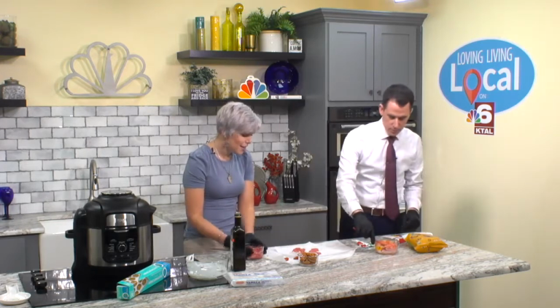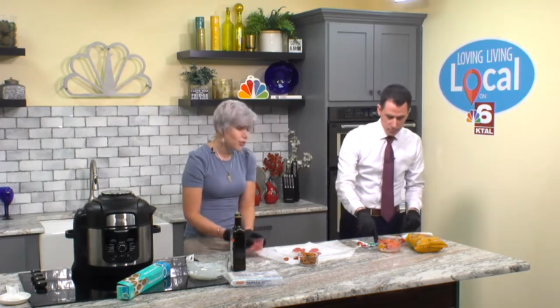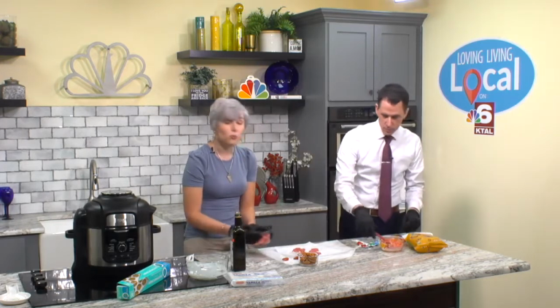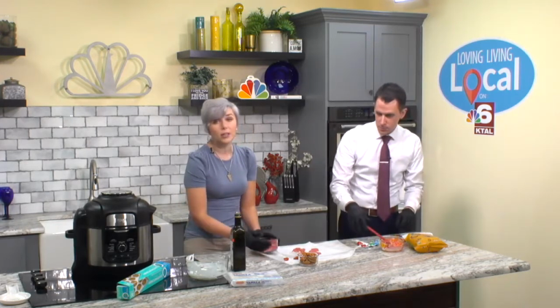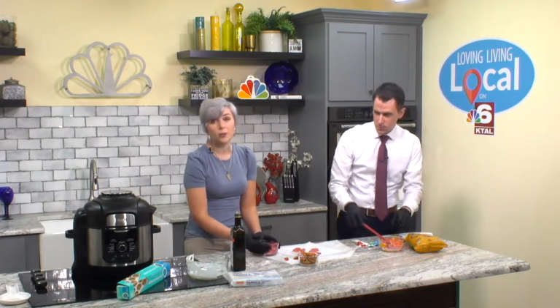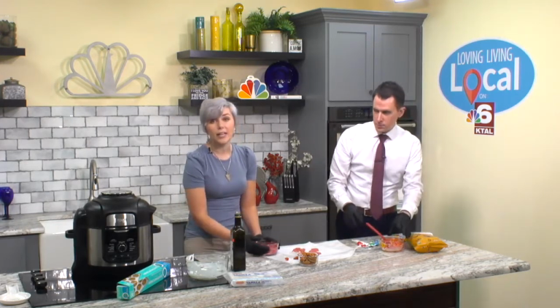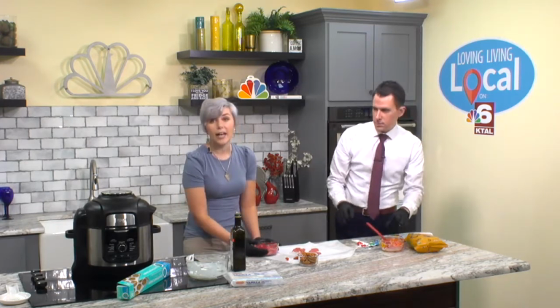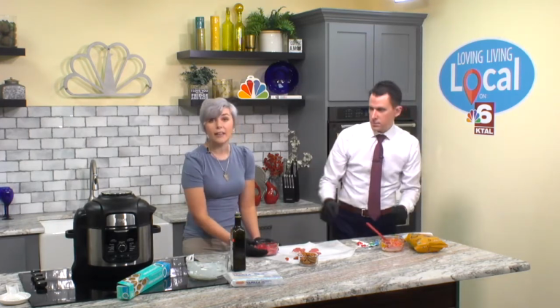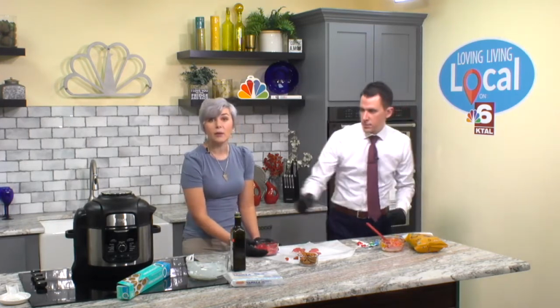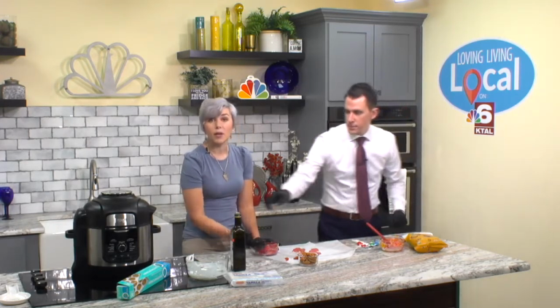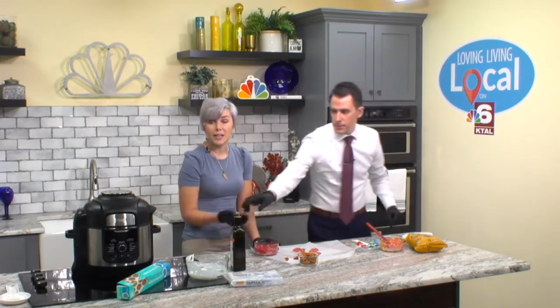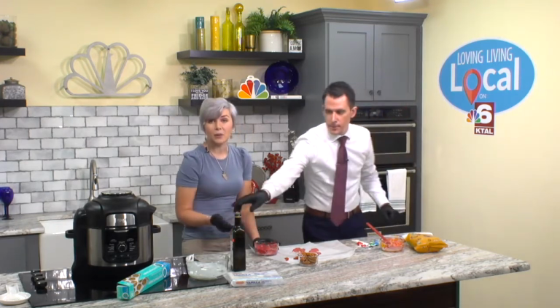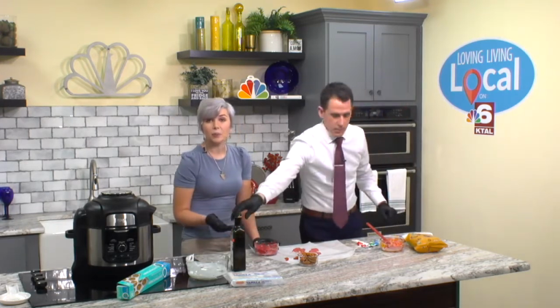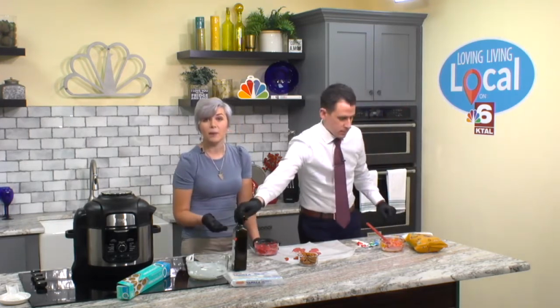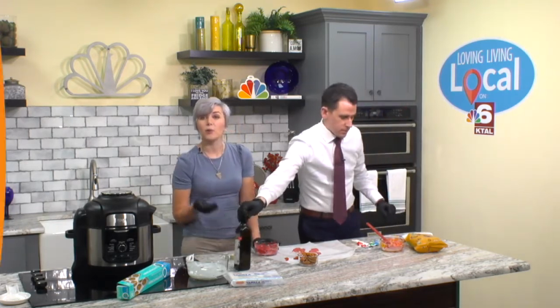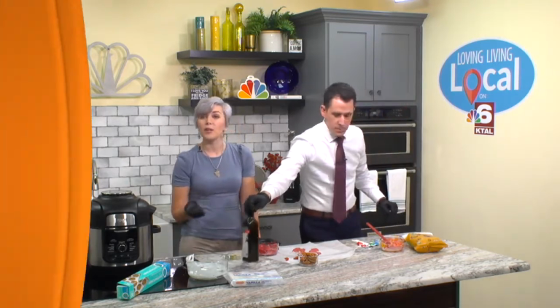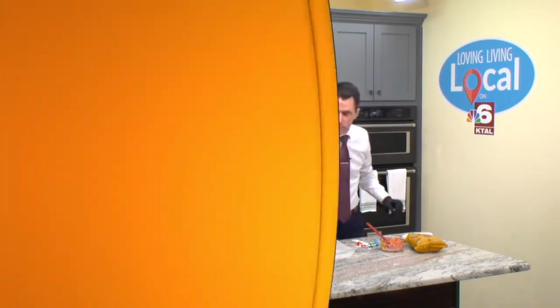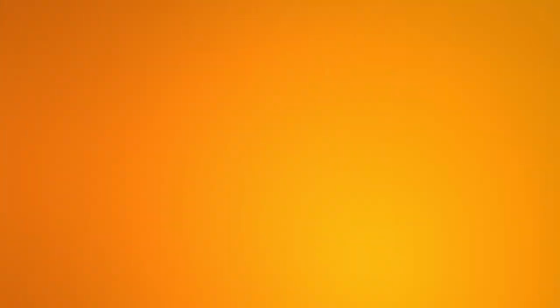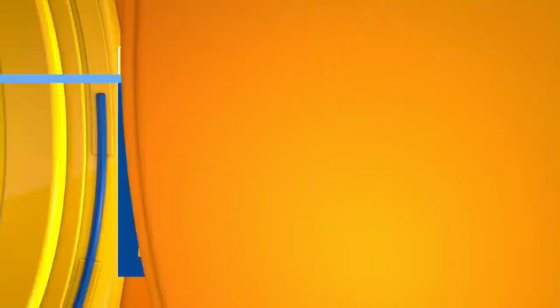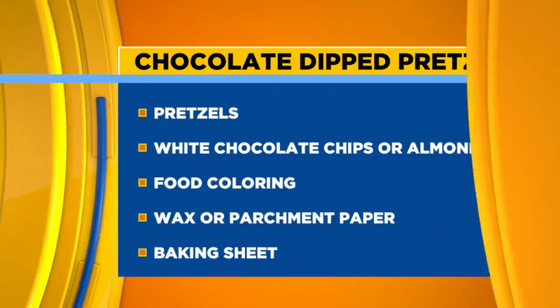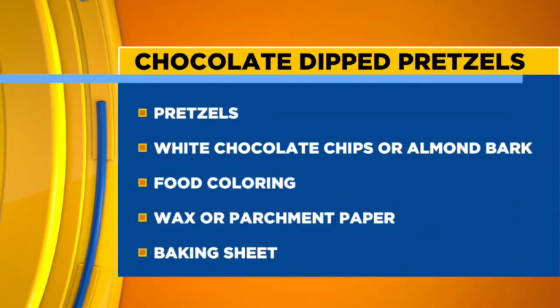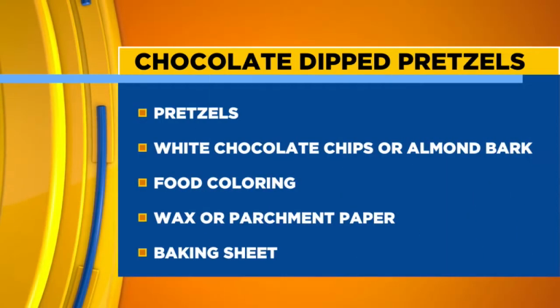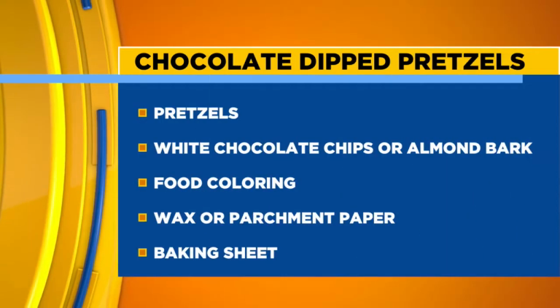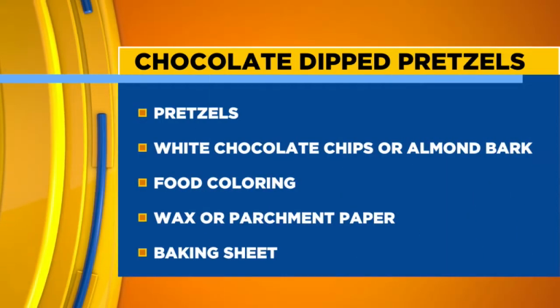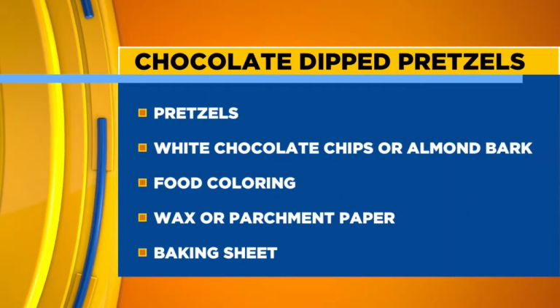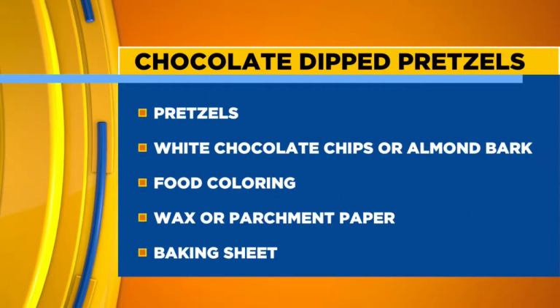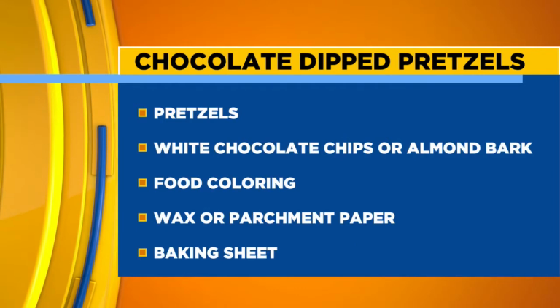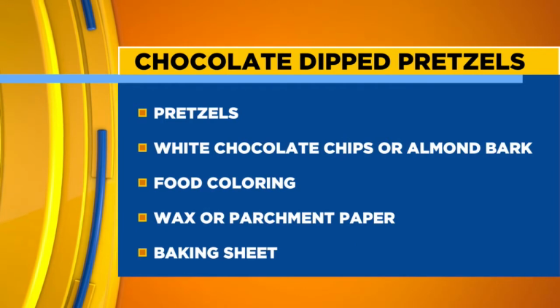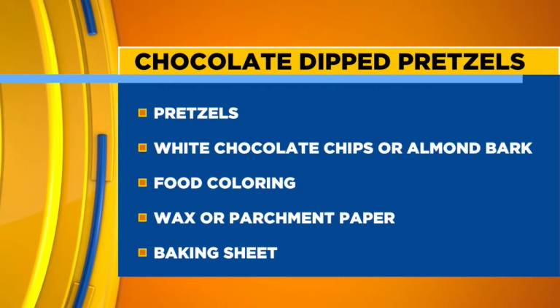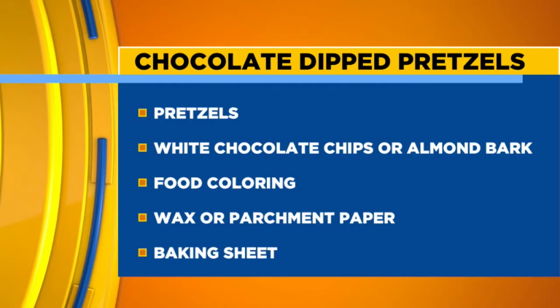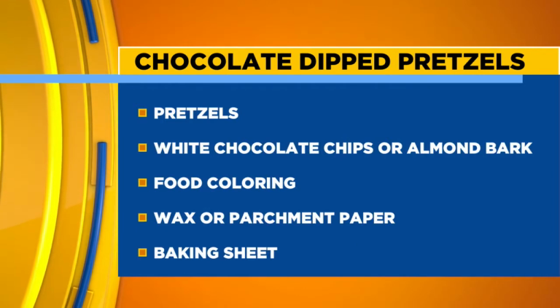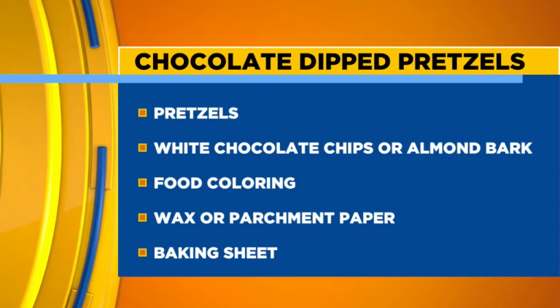They're really pretty. And then we're going to take a quick break, but when we come back, we have another big game recipe just for you.